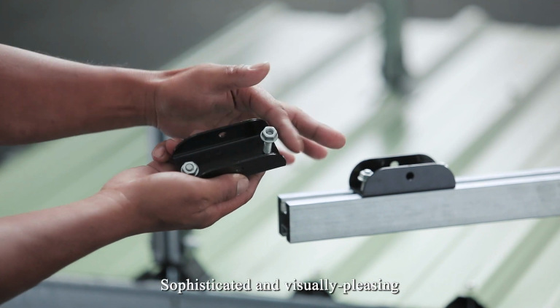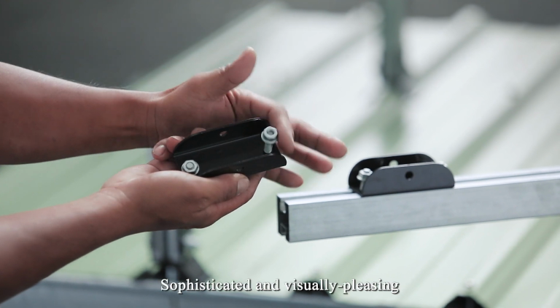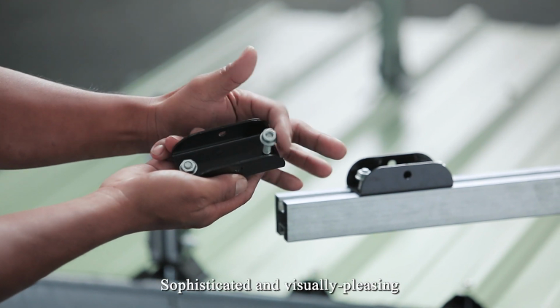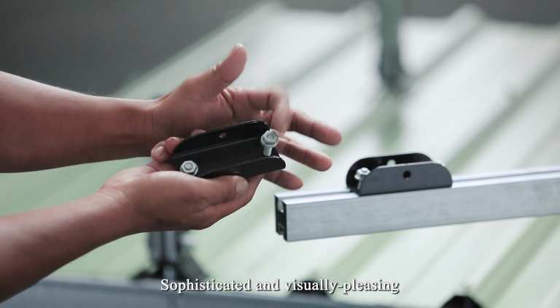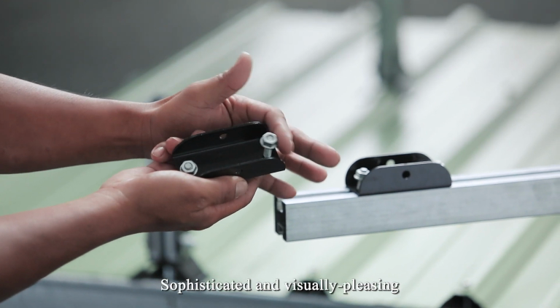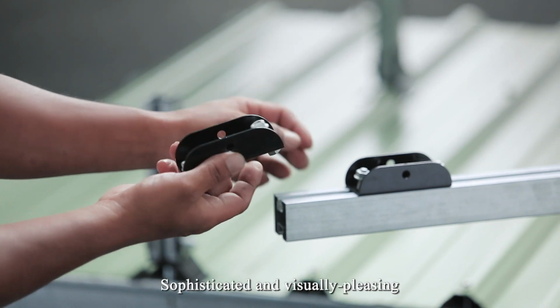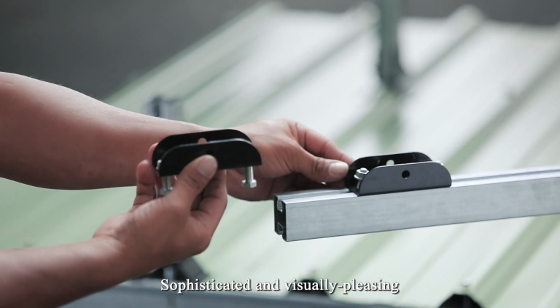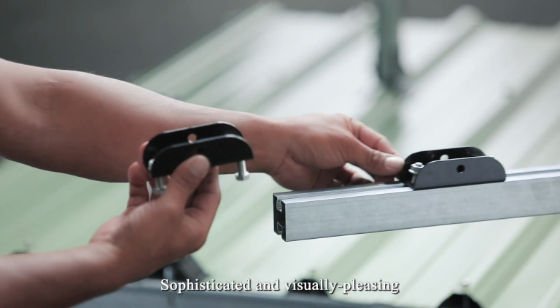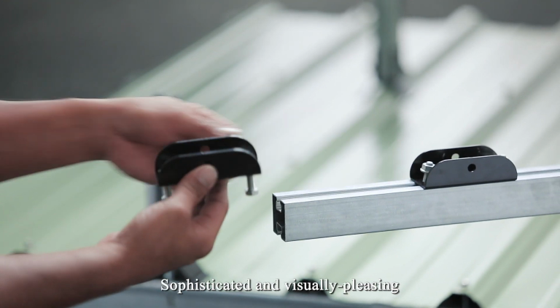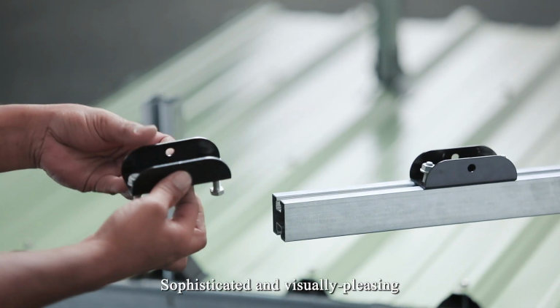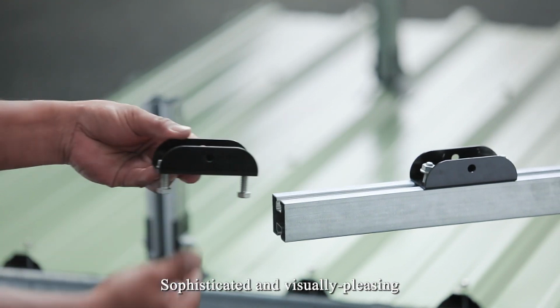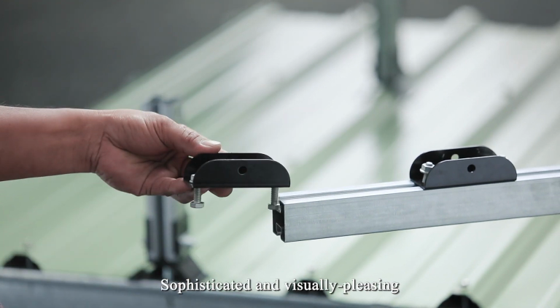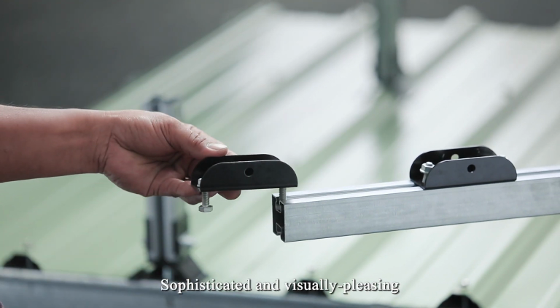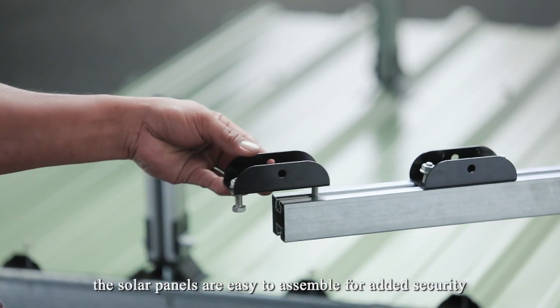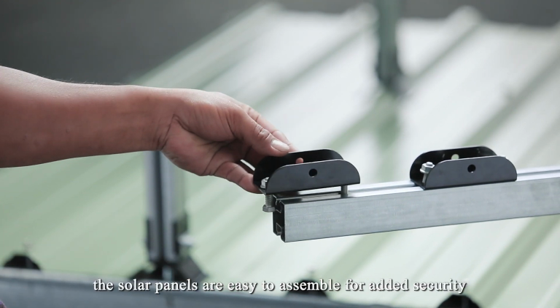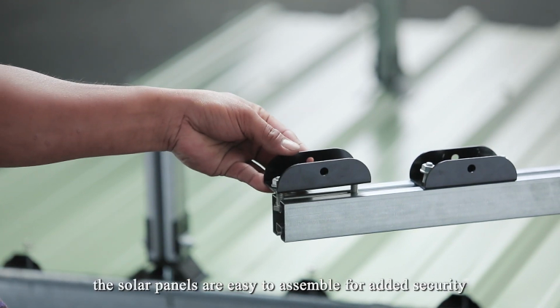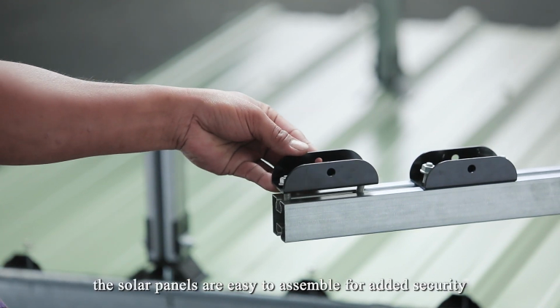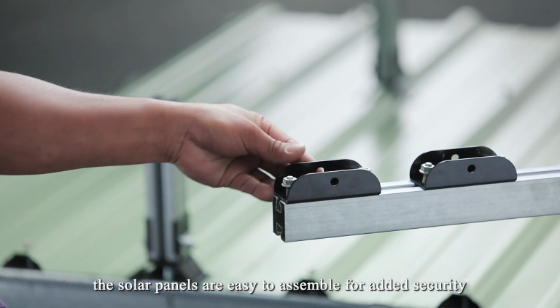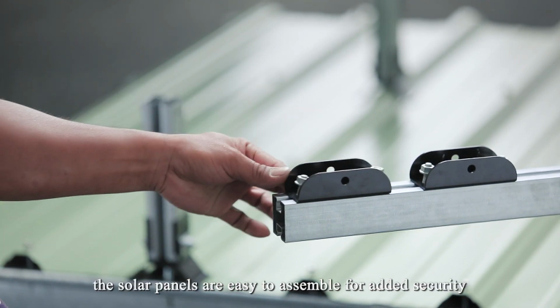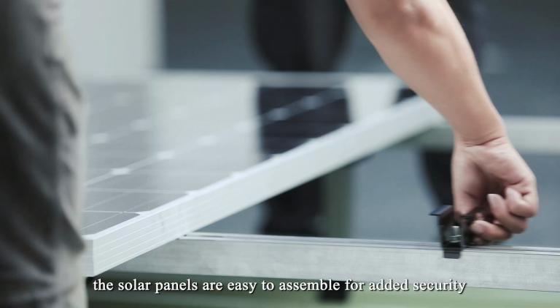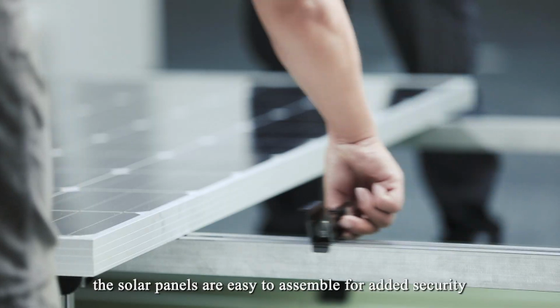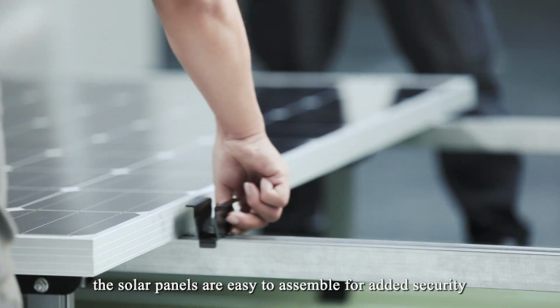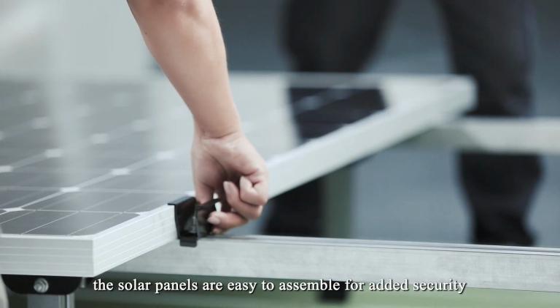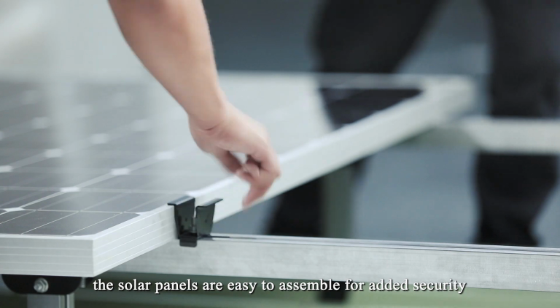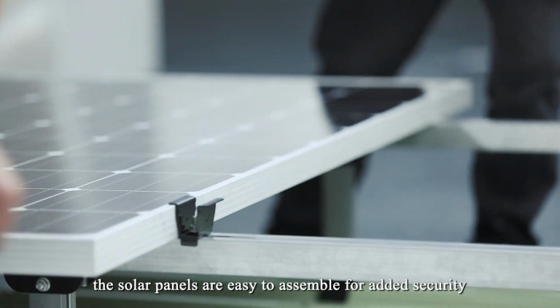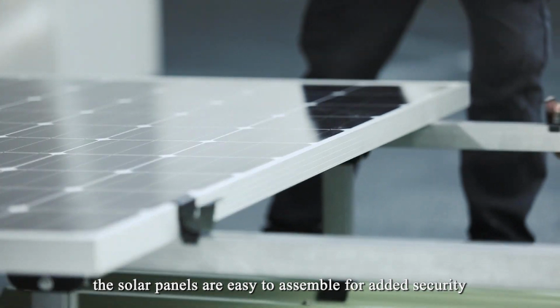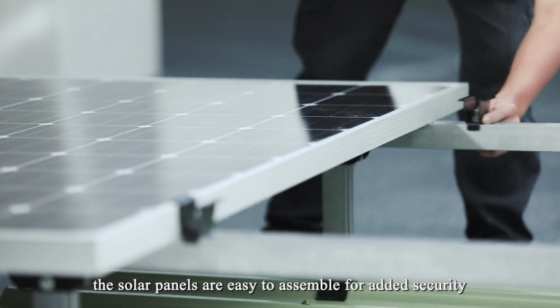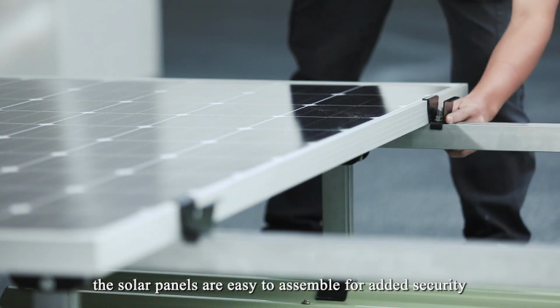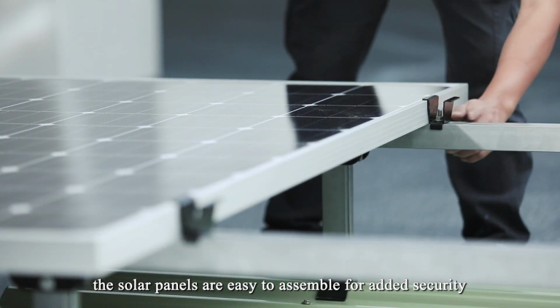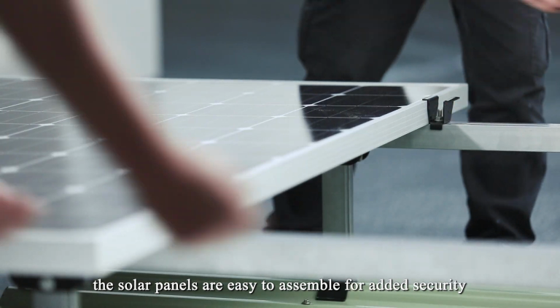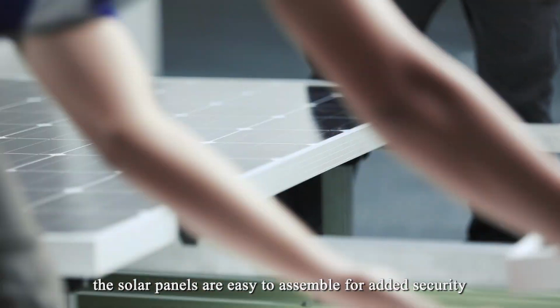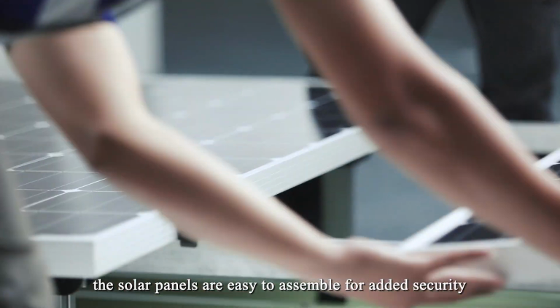Sophisticated and visually pleasing, the solar panels are easy to assemble for added security.